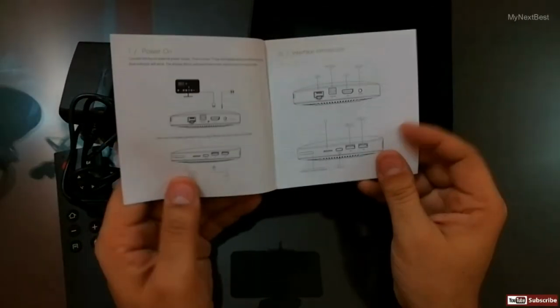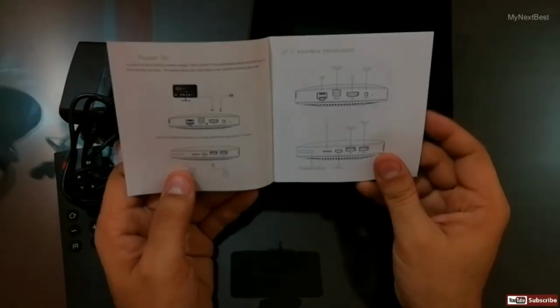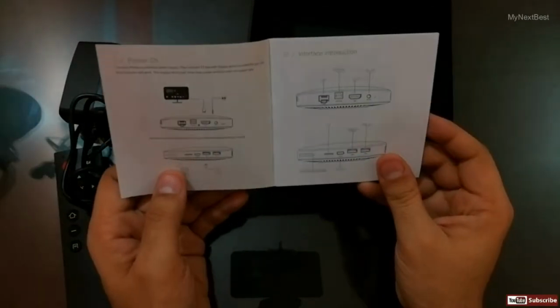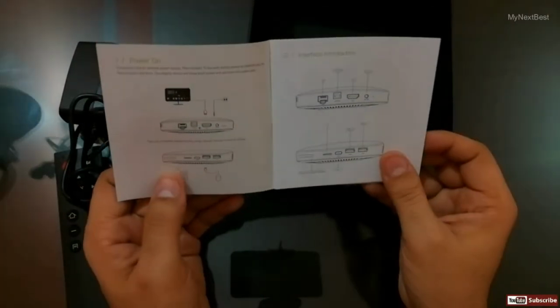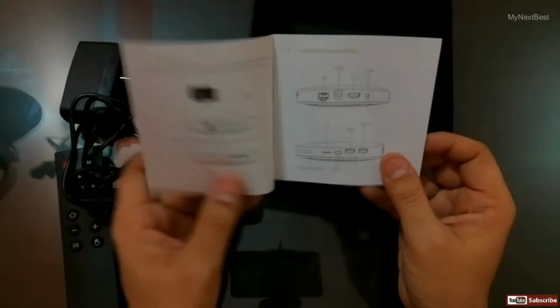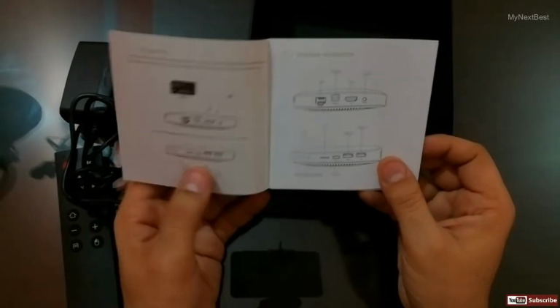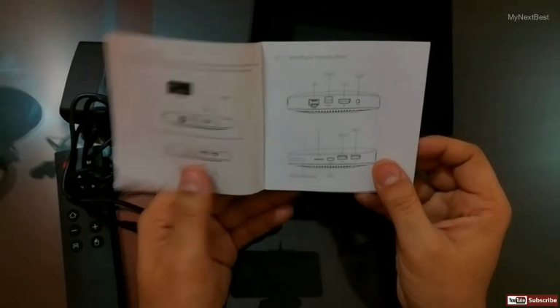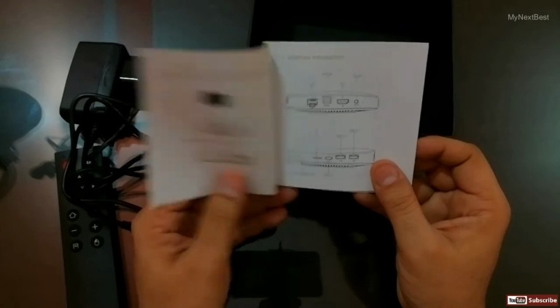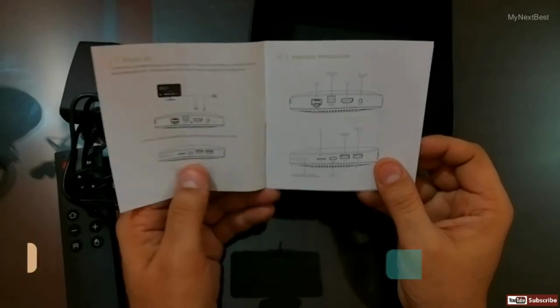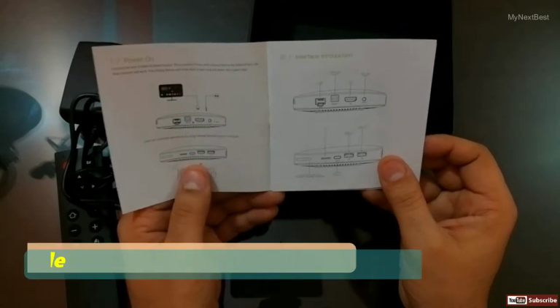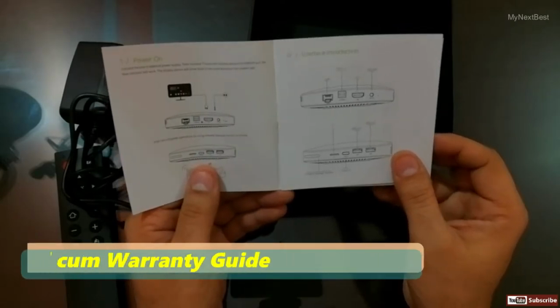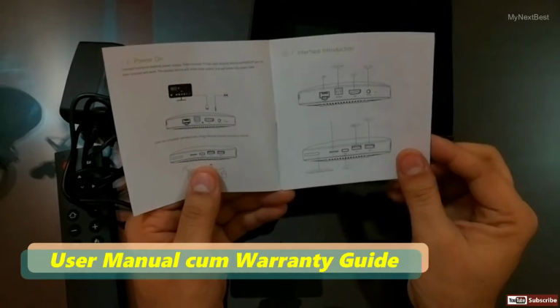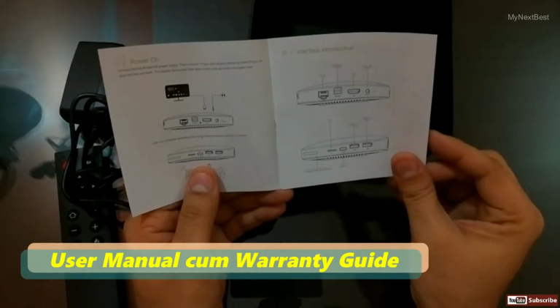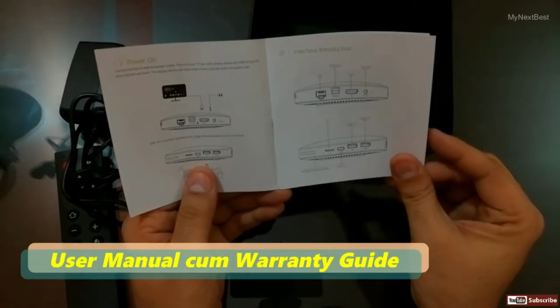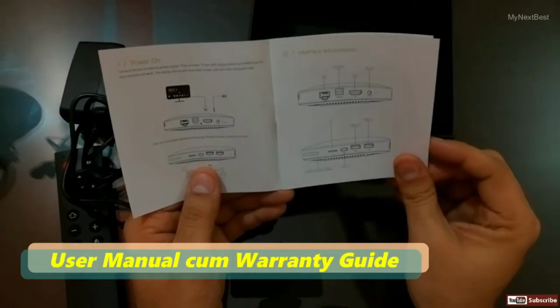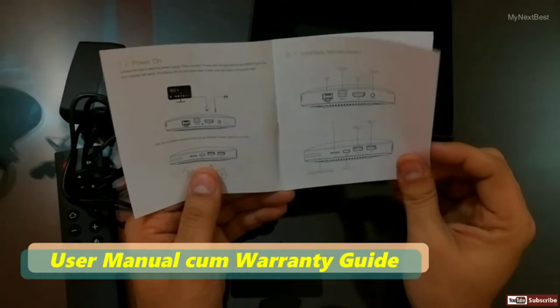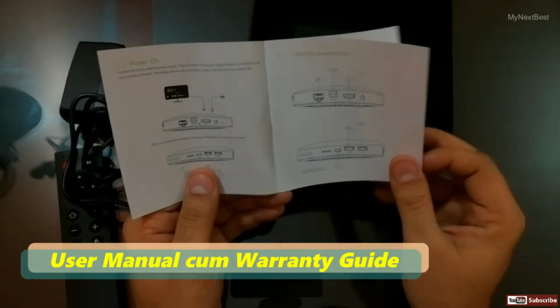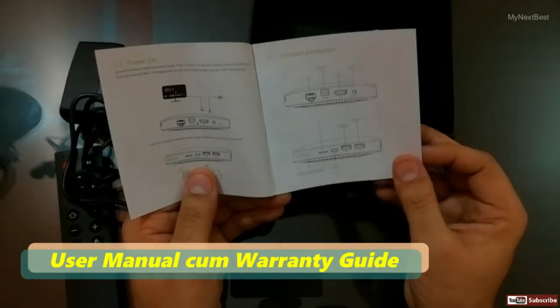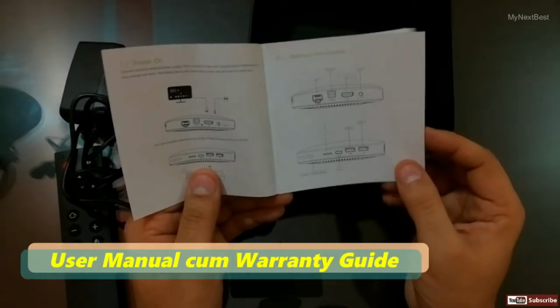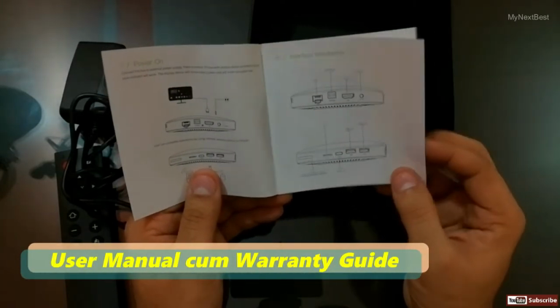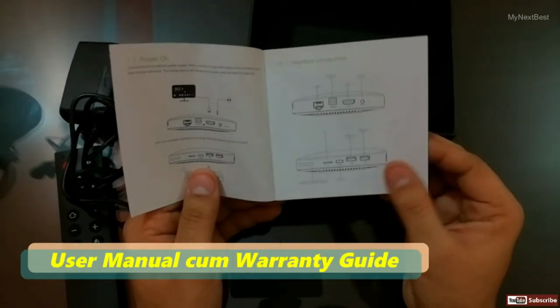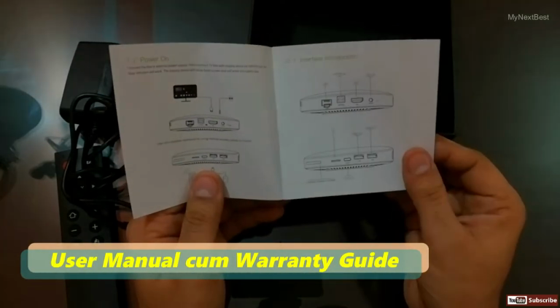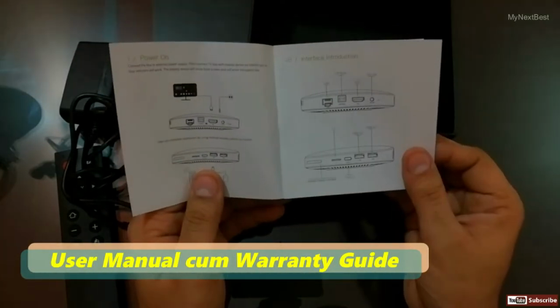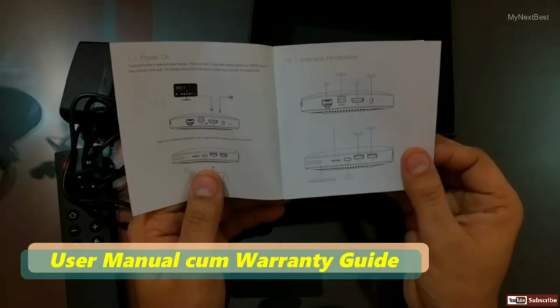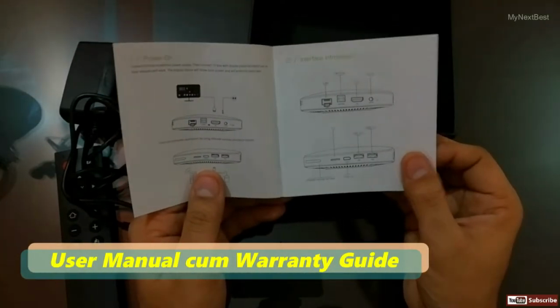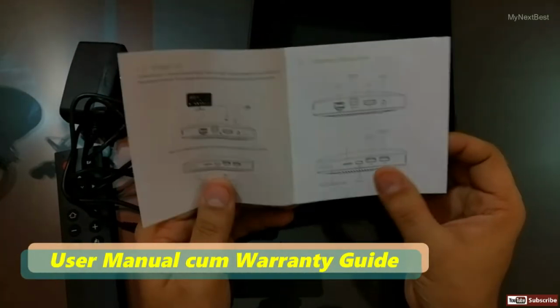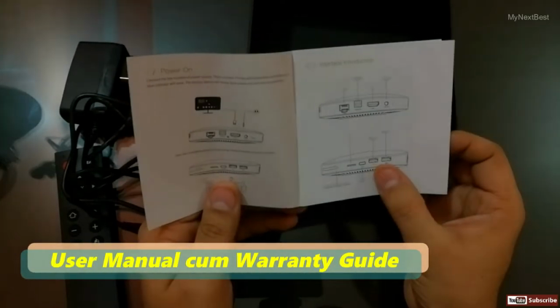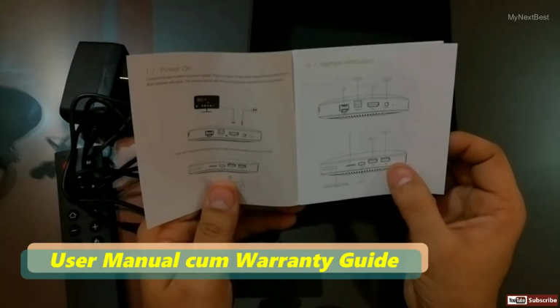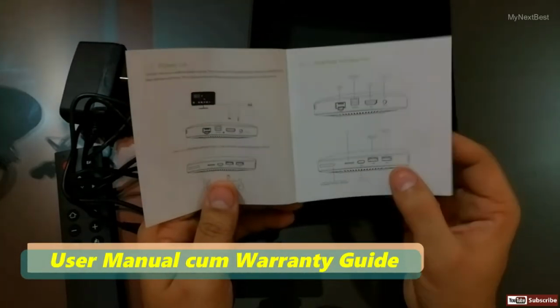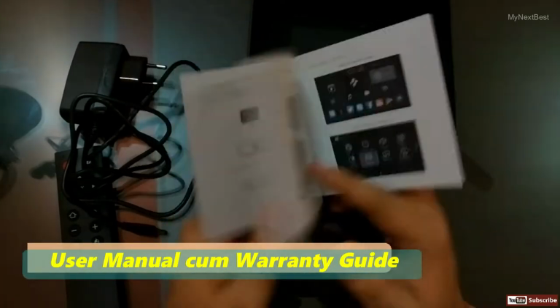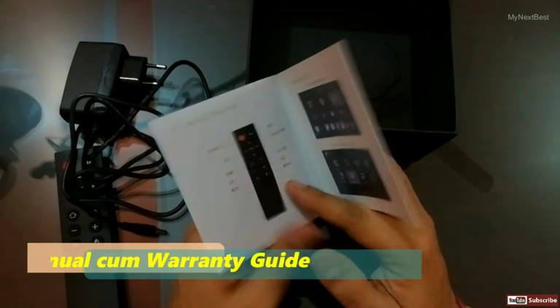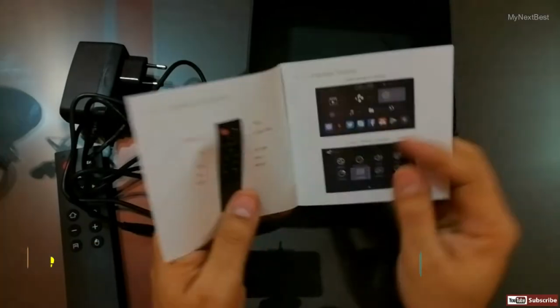The manual is well written and clearly set out. Unfortunately, the screens shown in the manual do not match the unit.